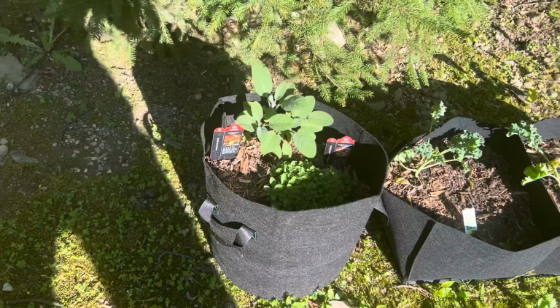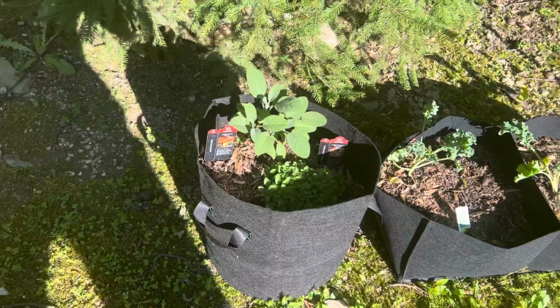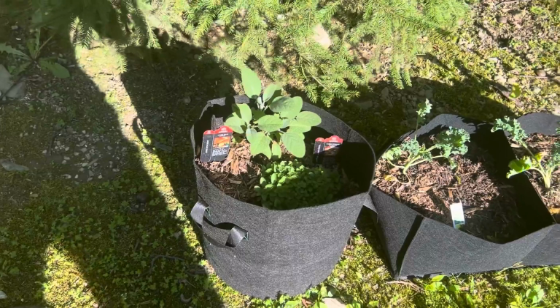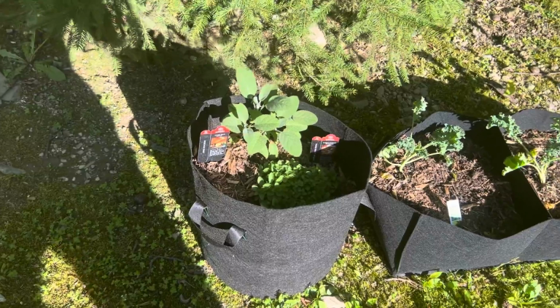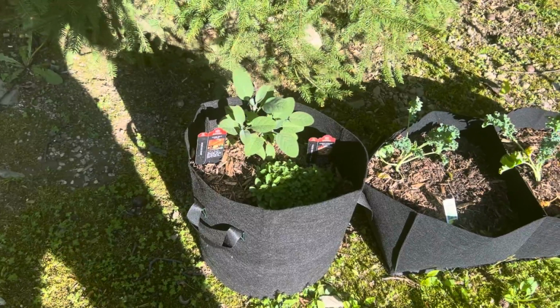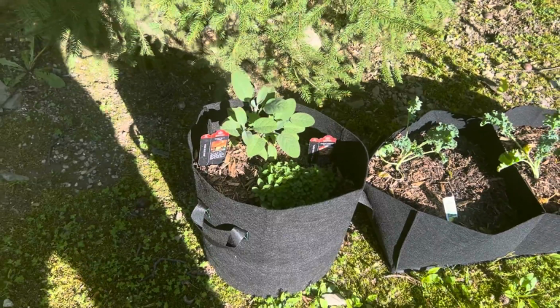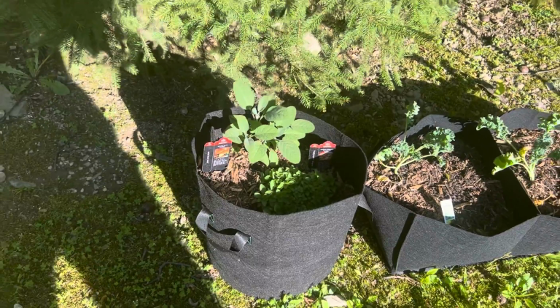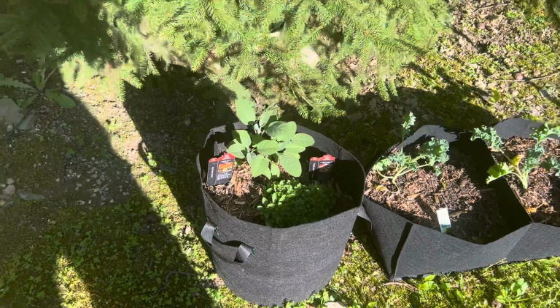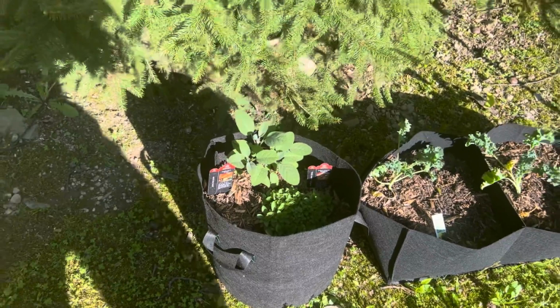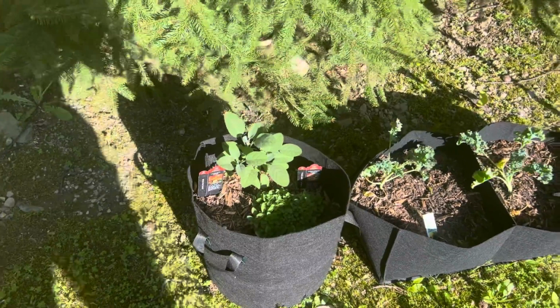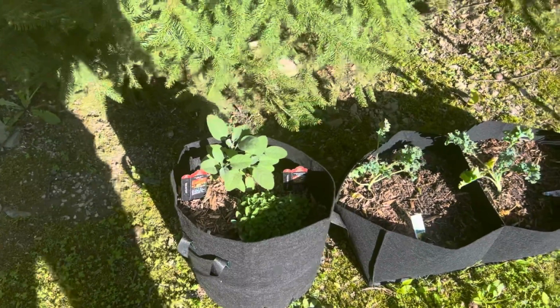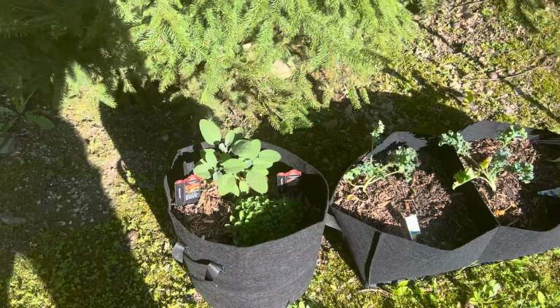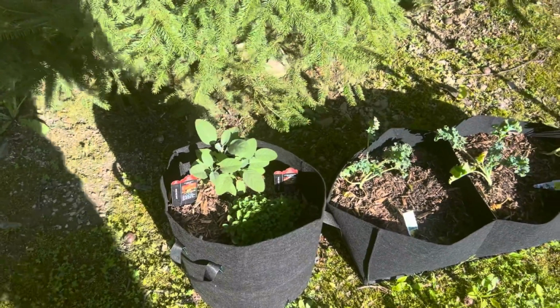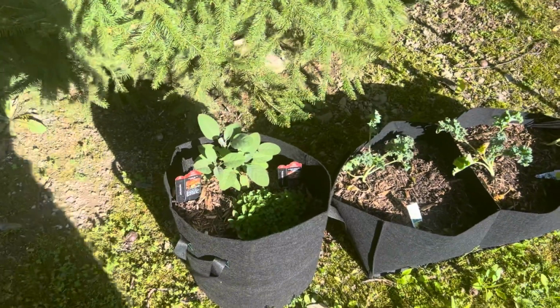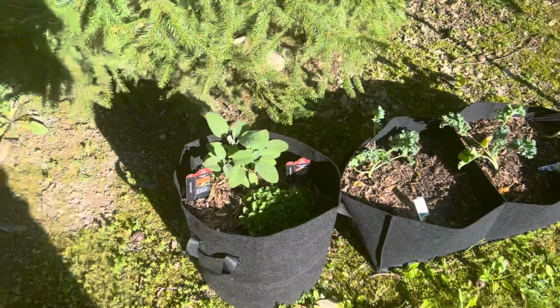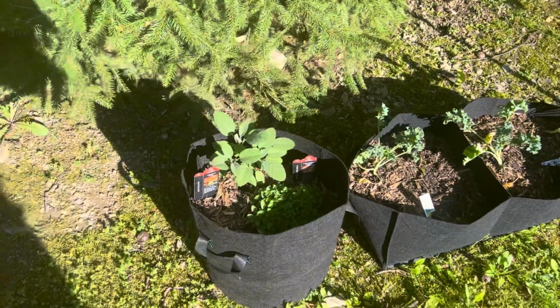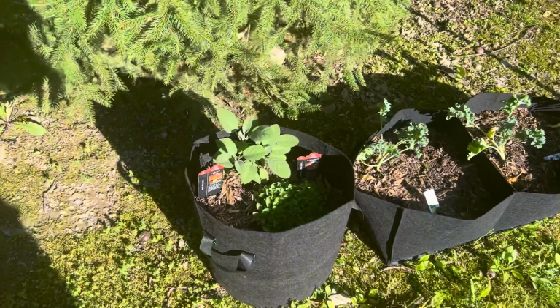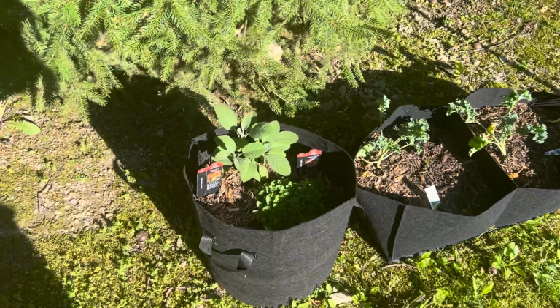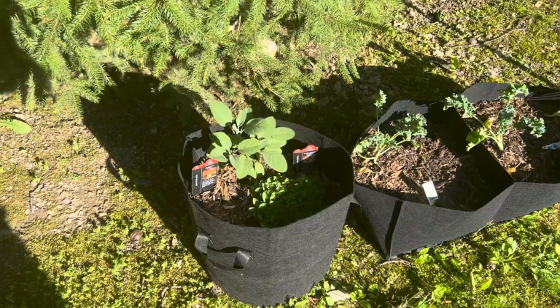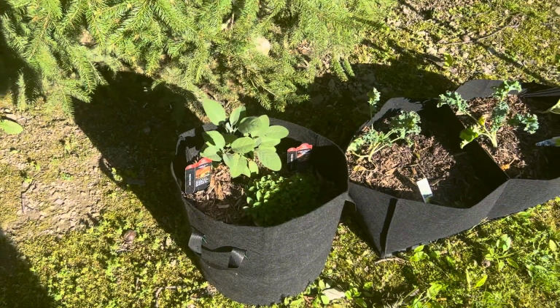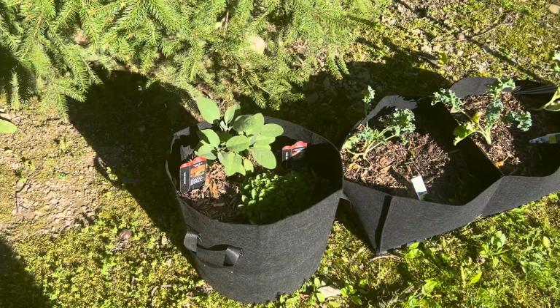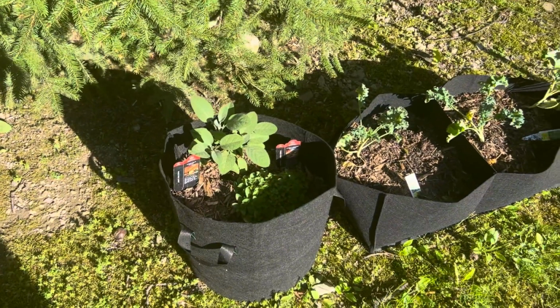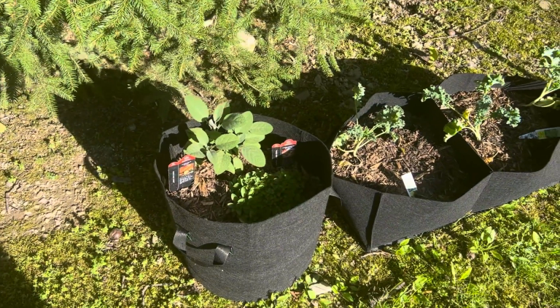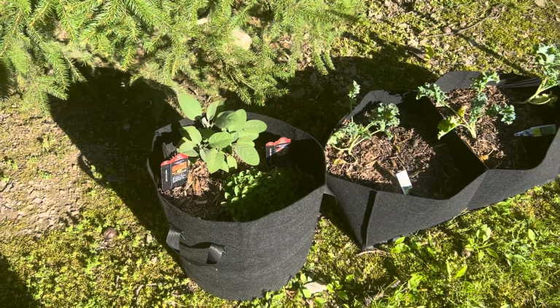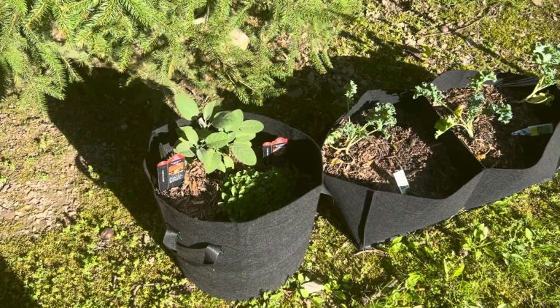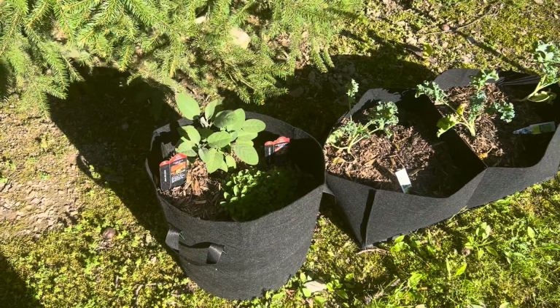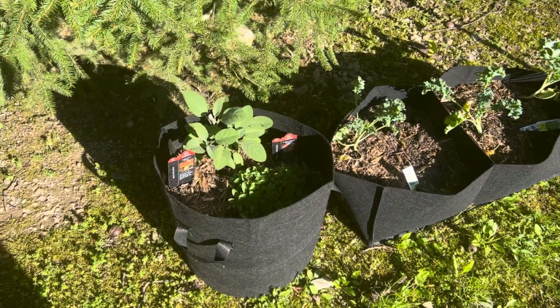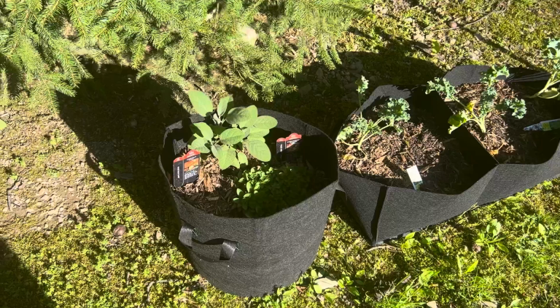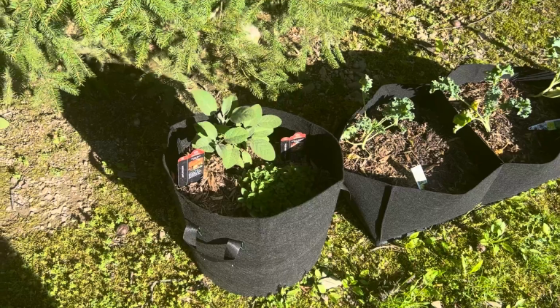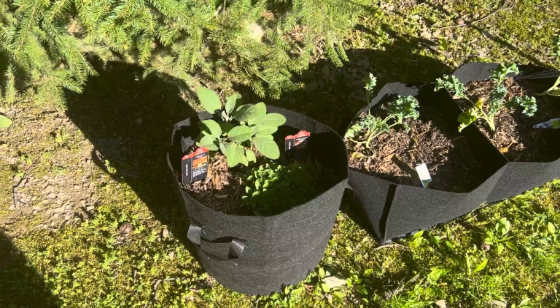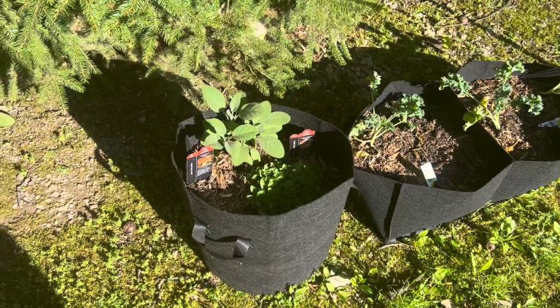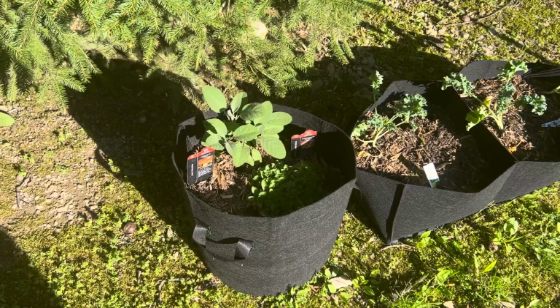I will have more updates both indoors with my hydroponic plants in the aero garden and more outdoor gardening.